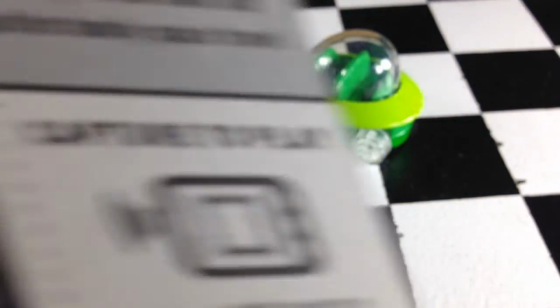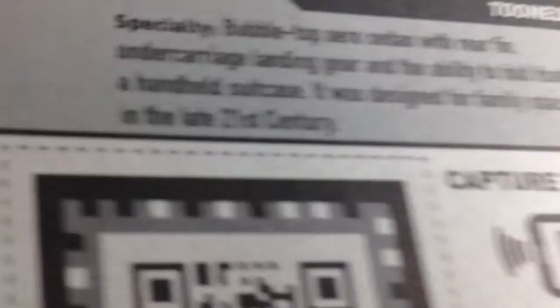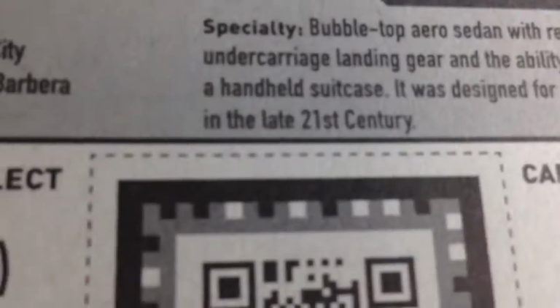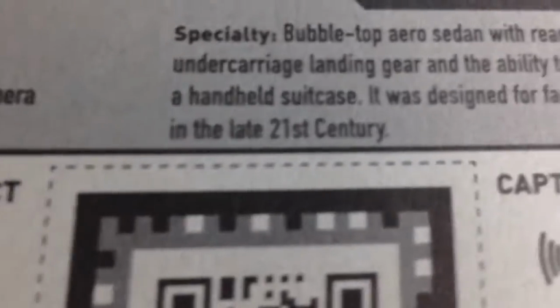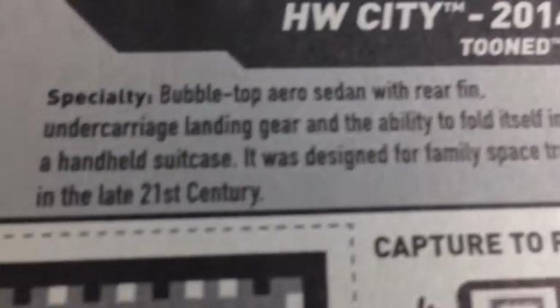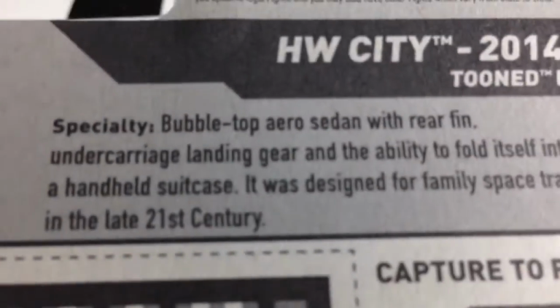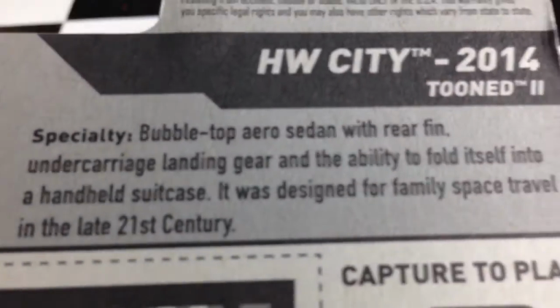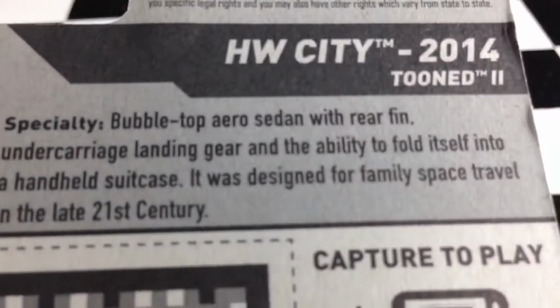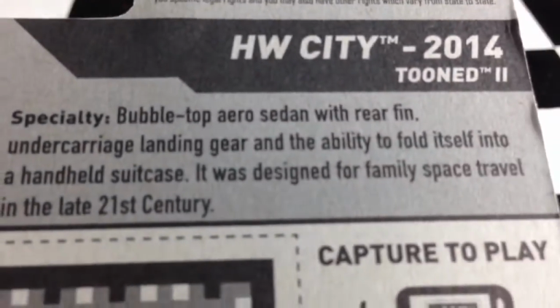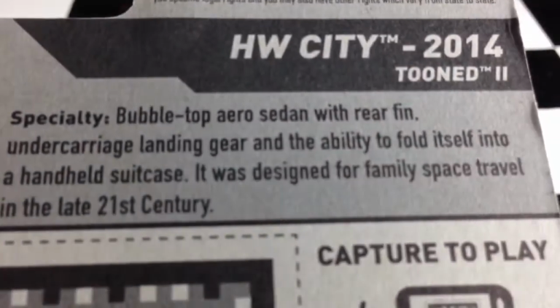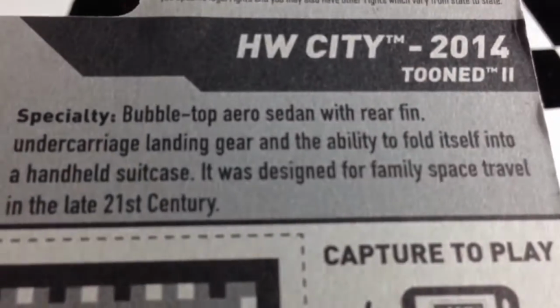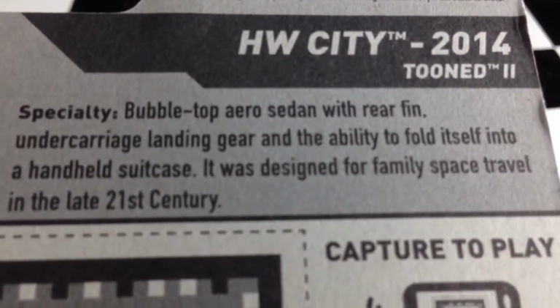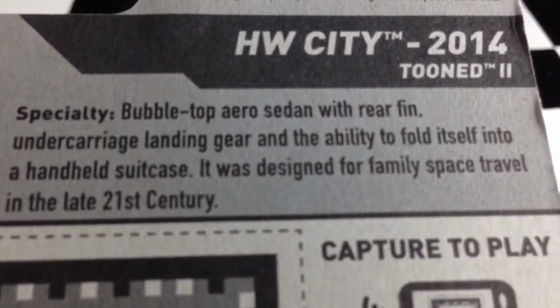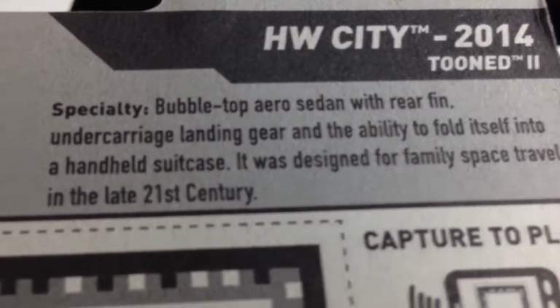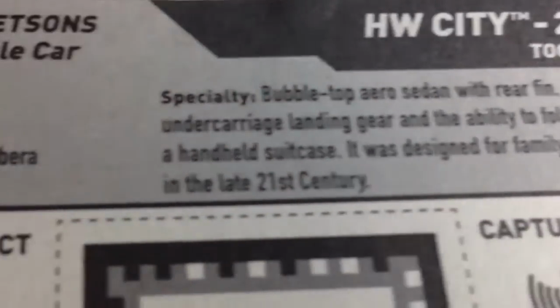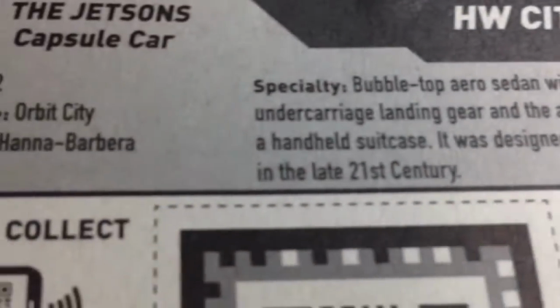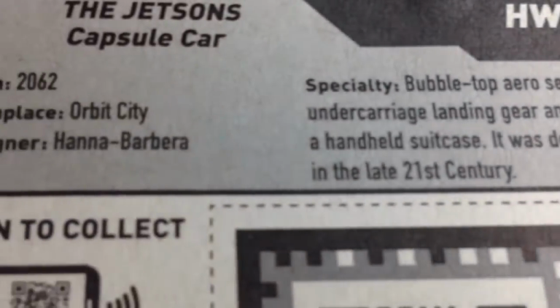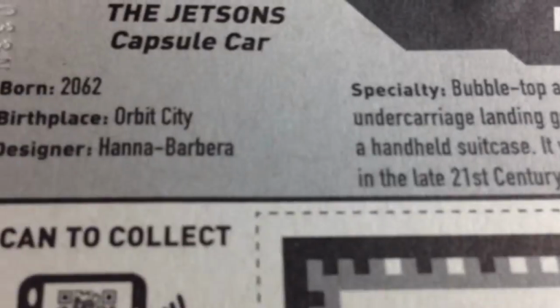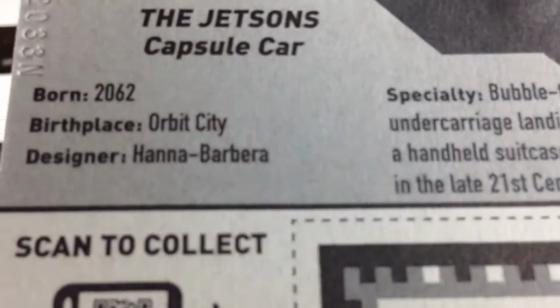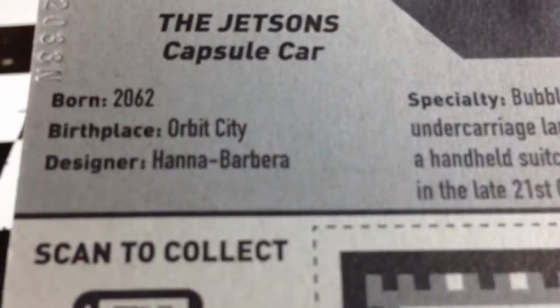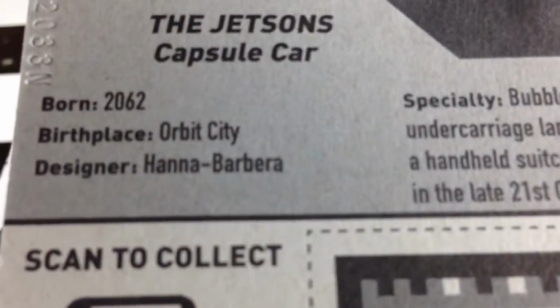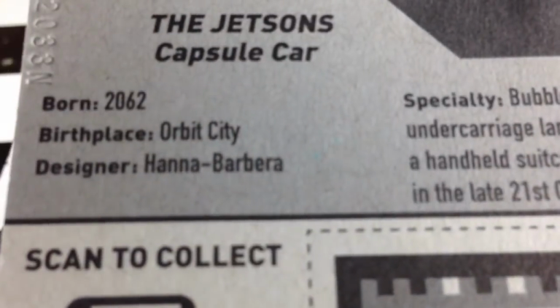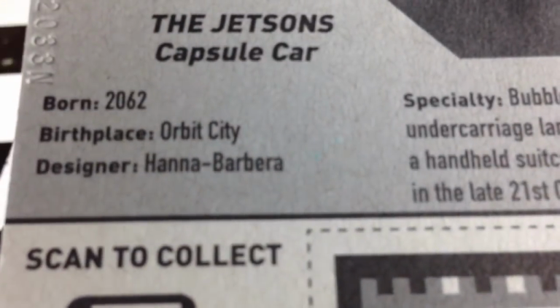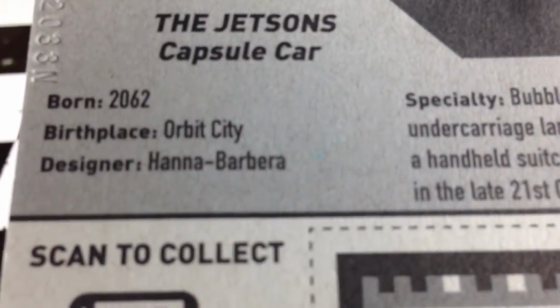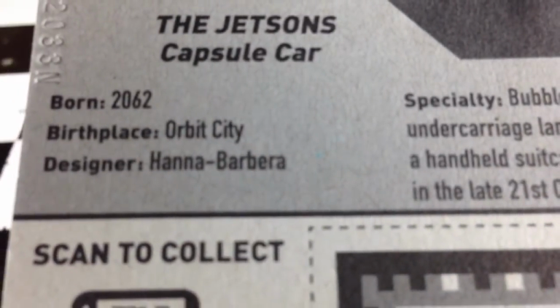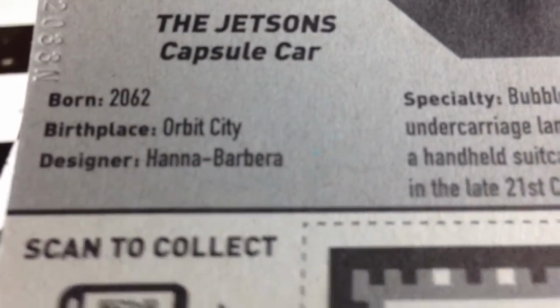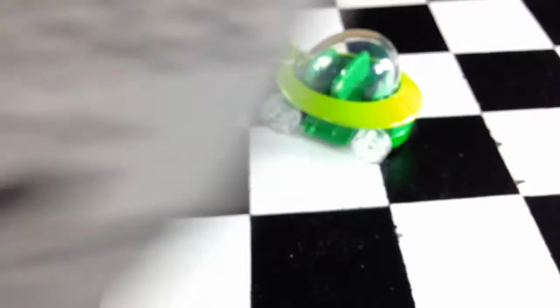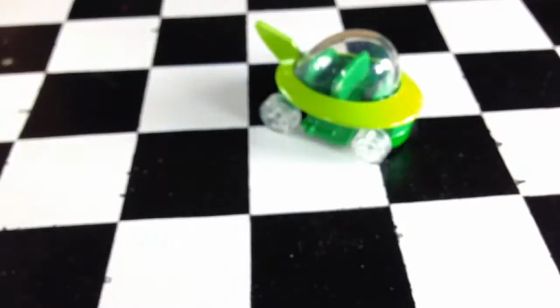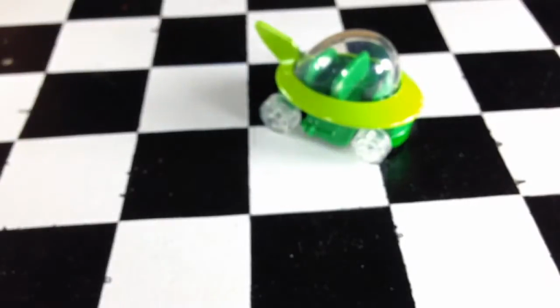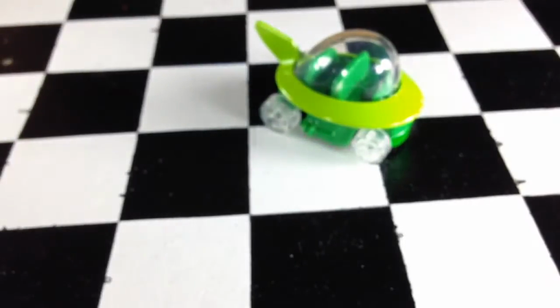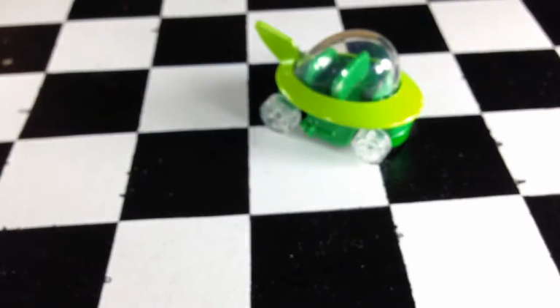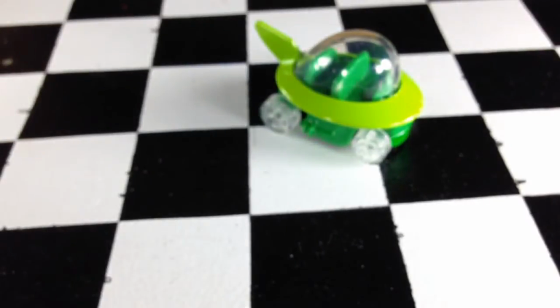There's the back of the card if you want to read it. It showed both parts of it there.